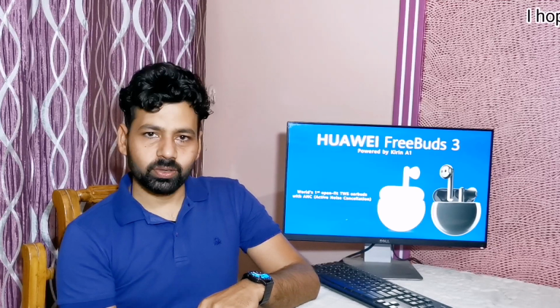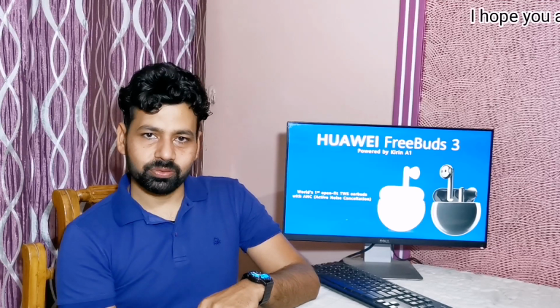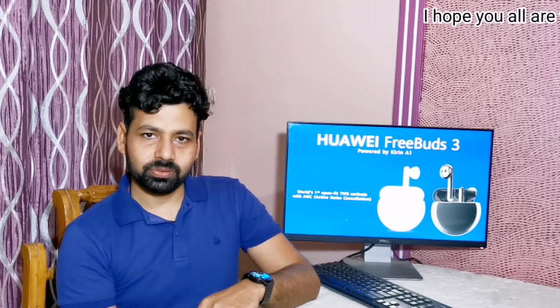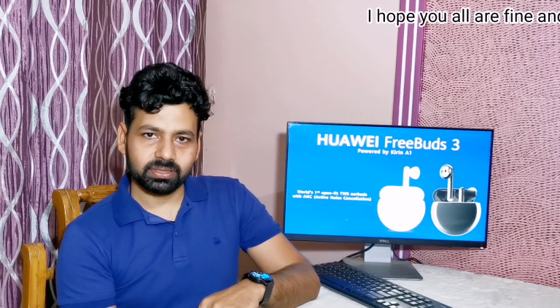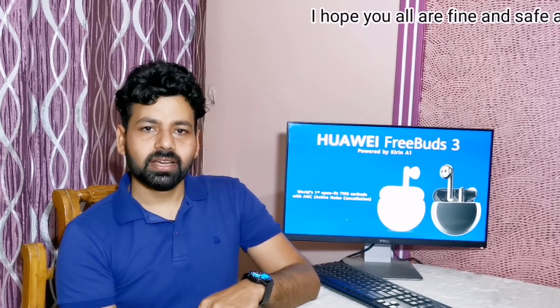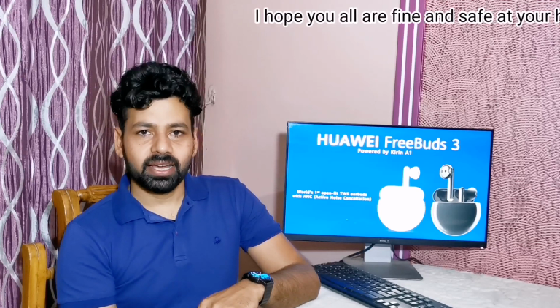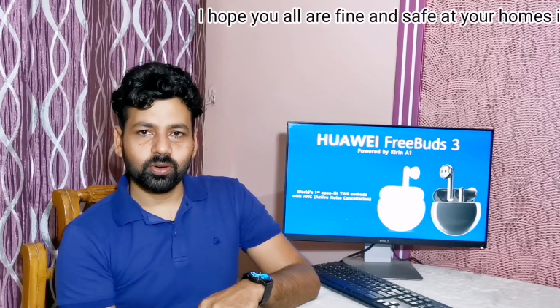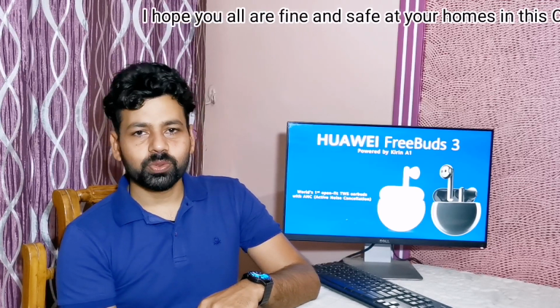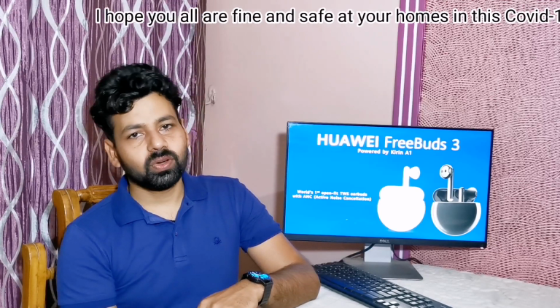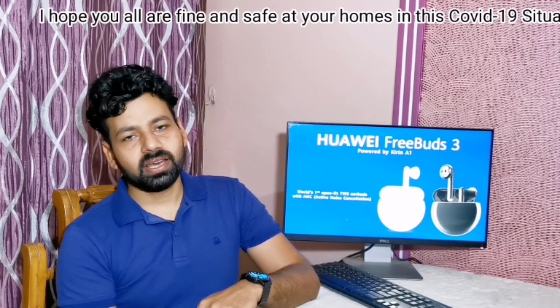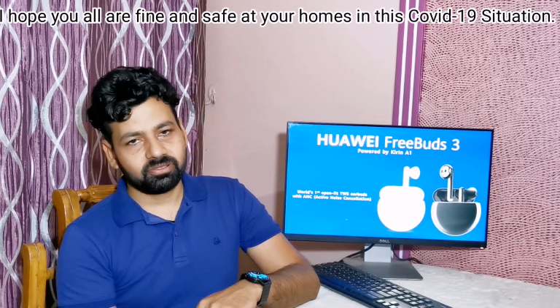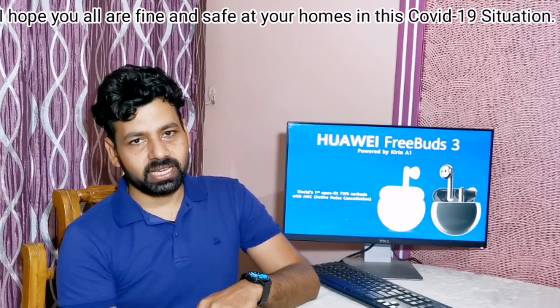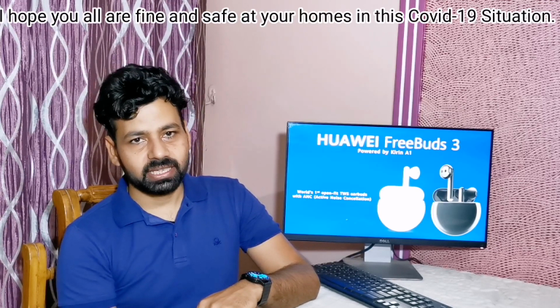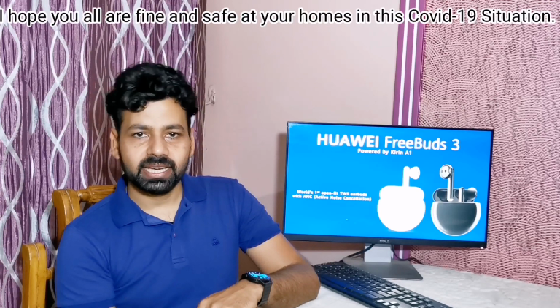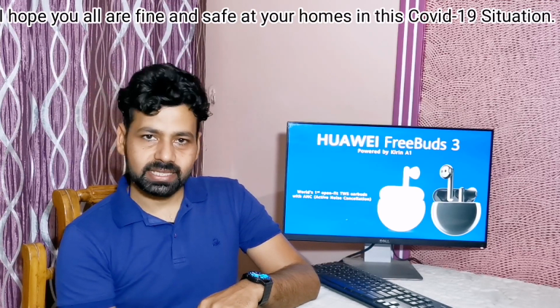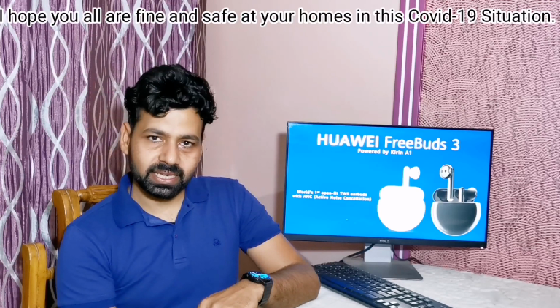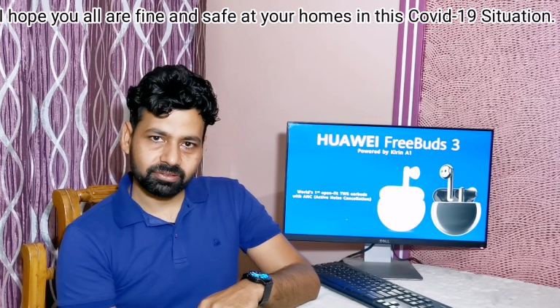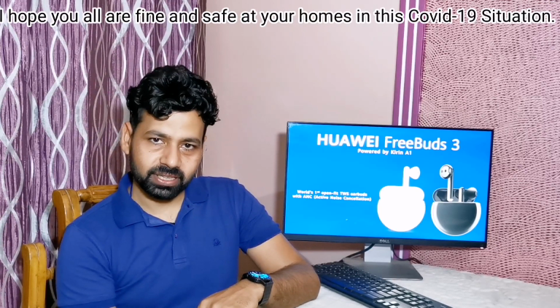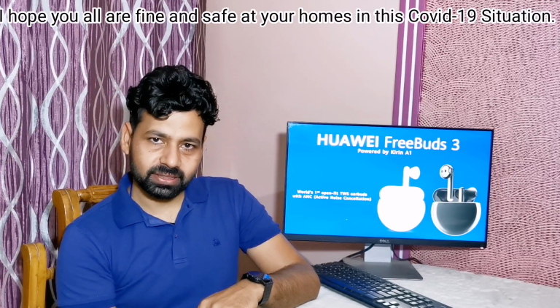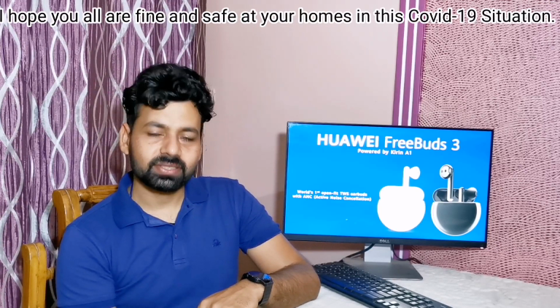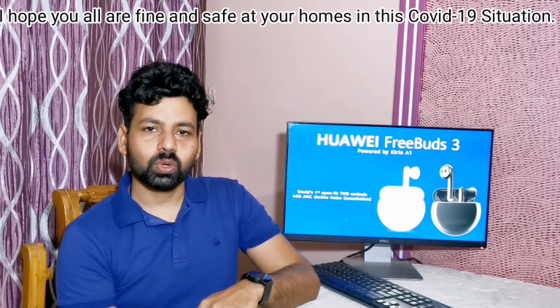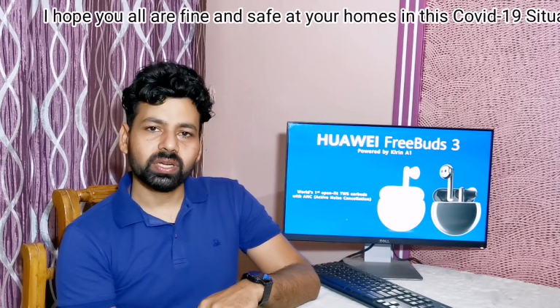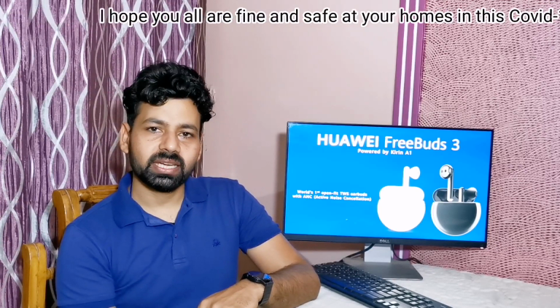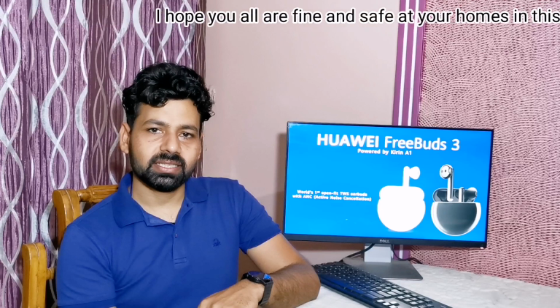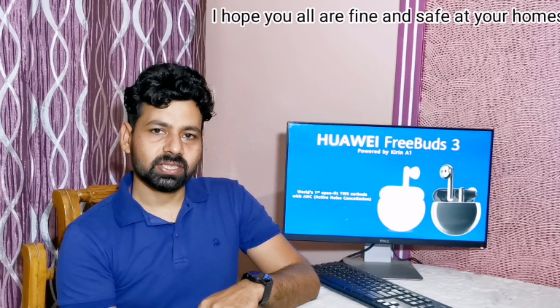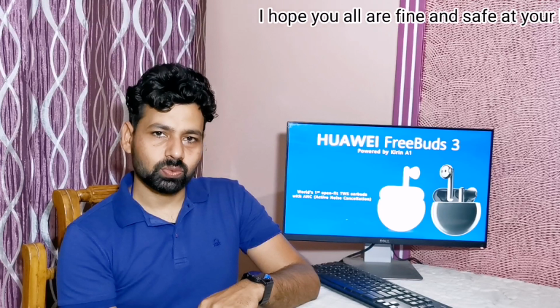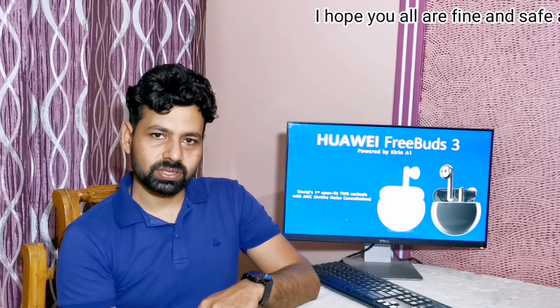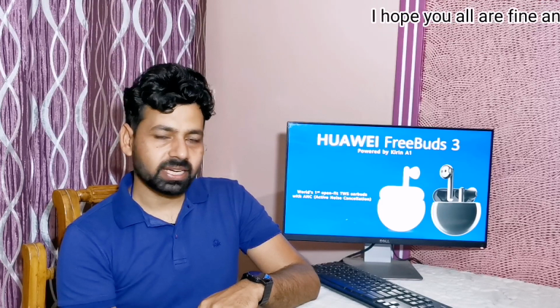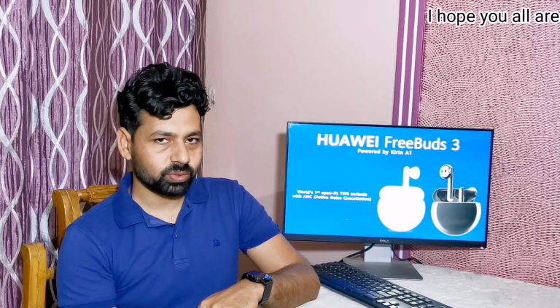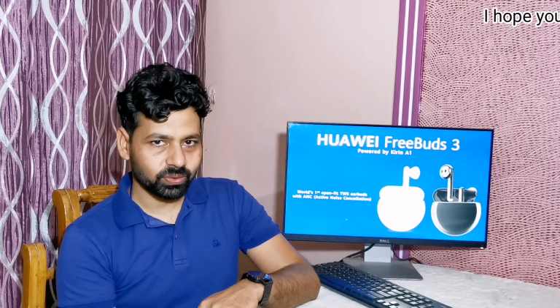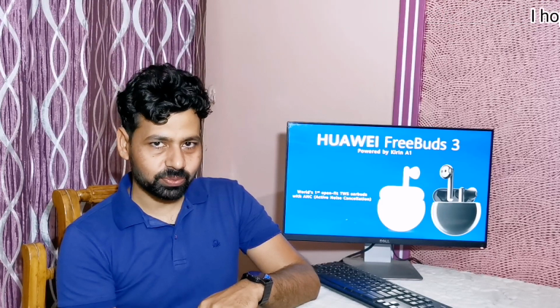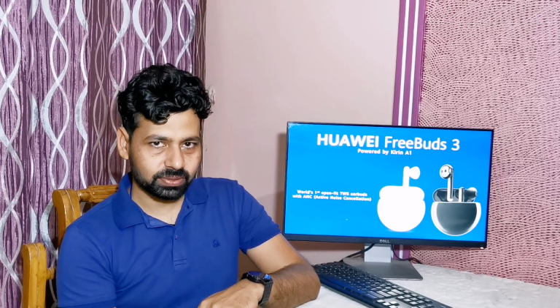Hello everyone. I hope you all are fine and safe in this COVID-19 situation at your homes.